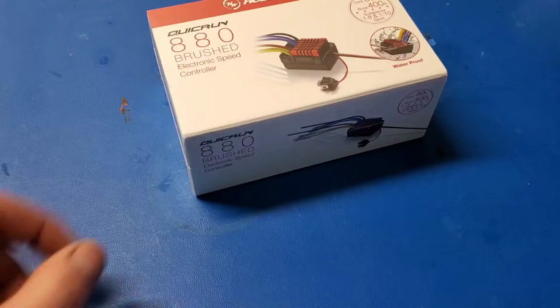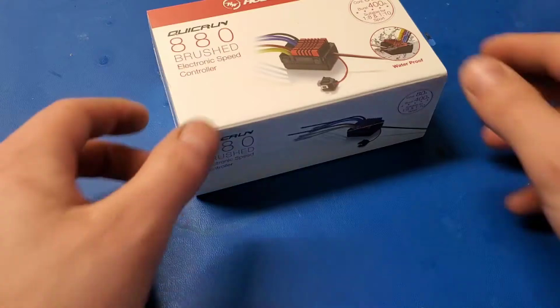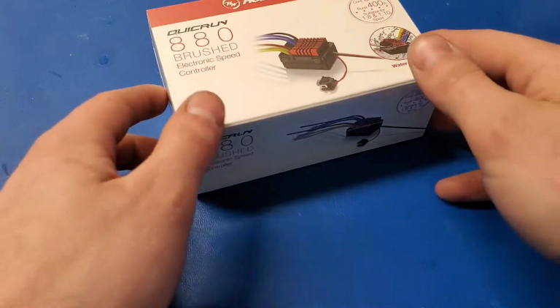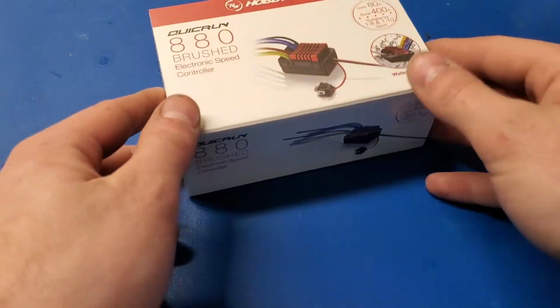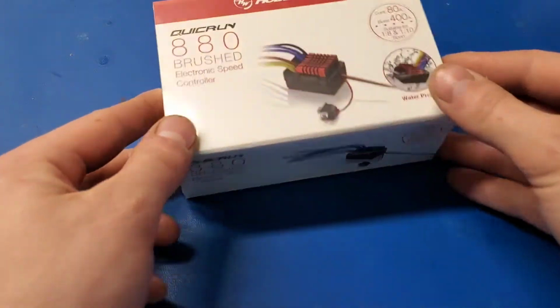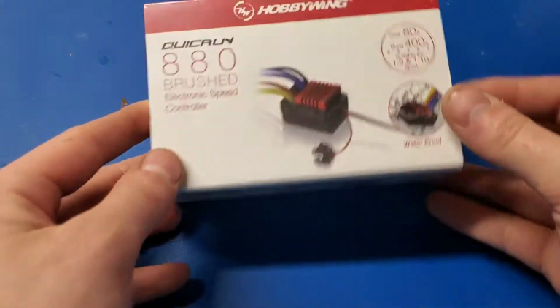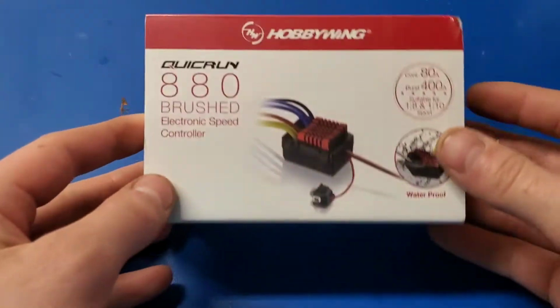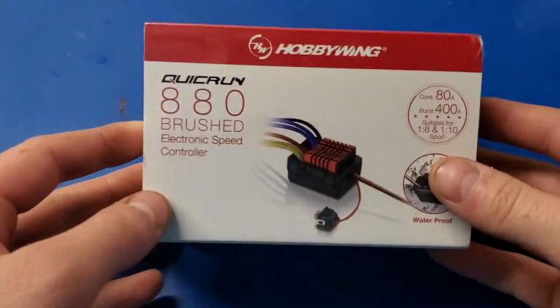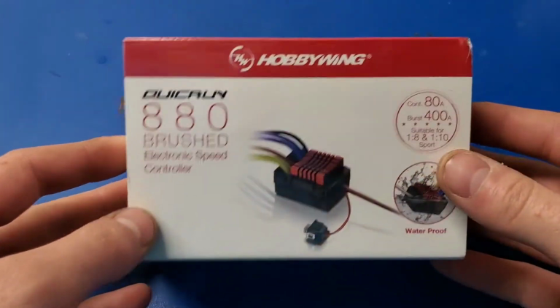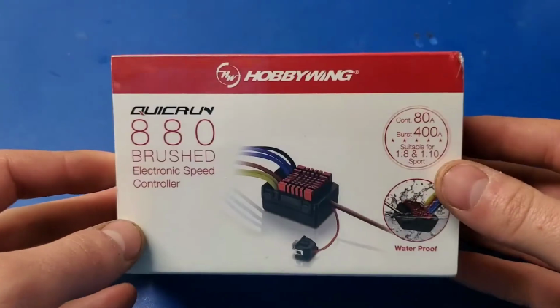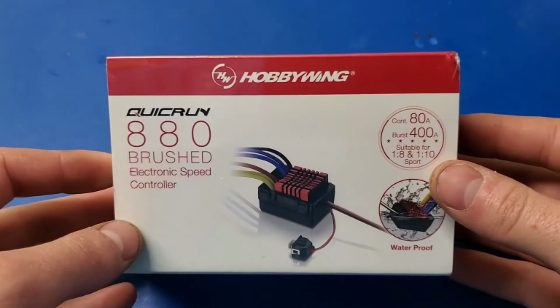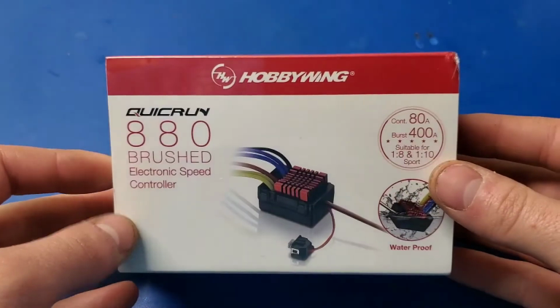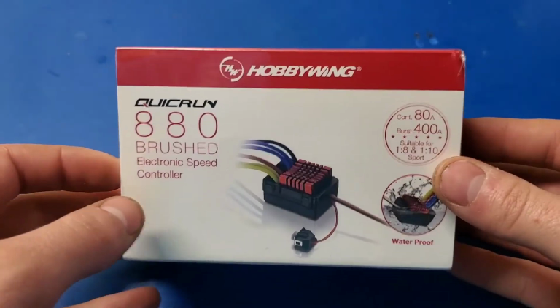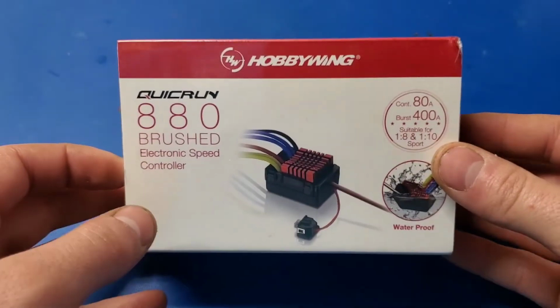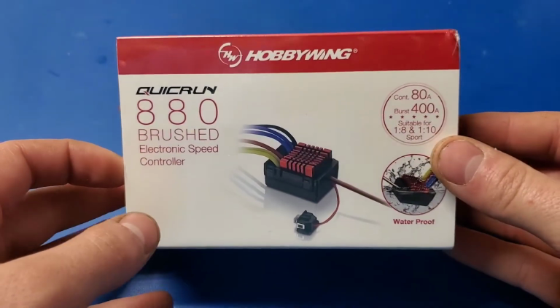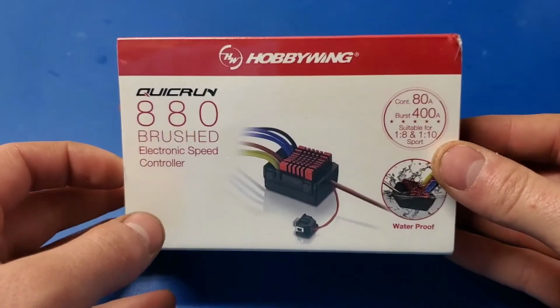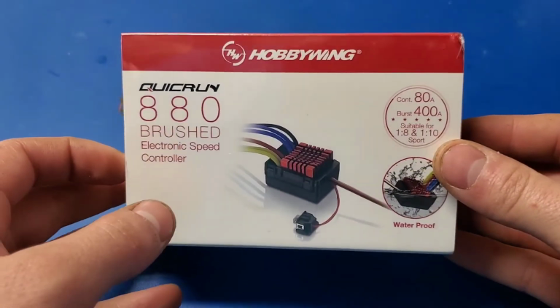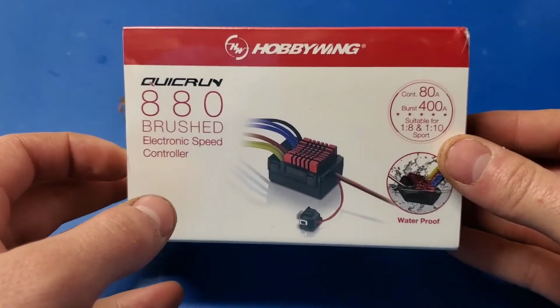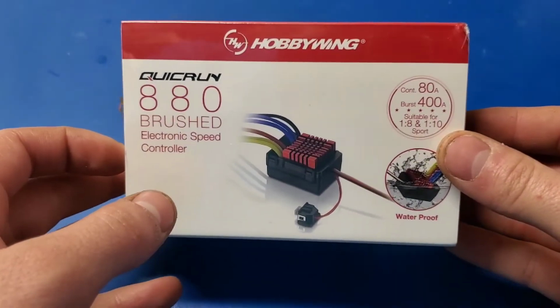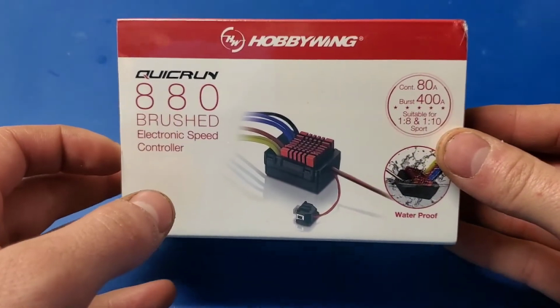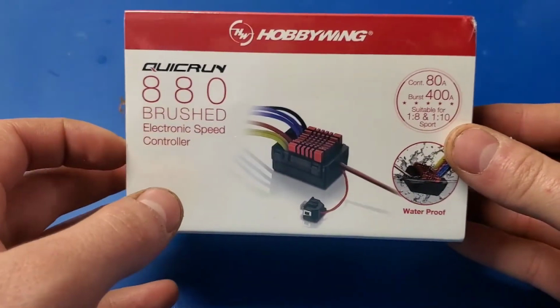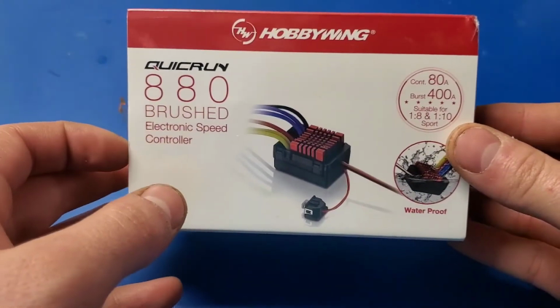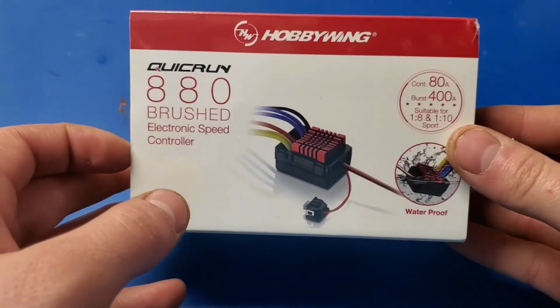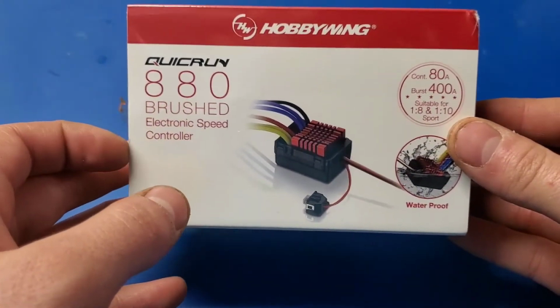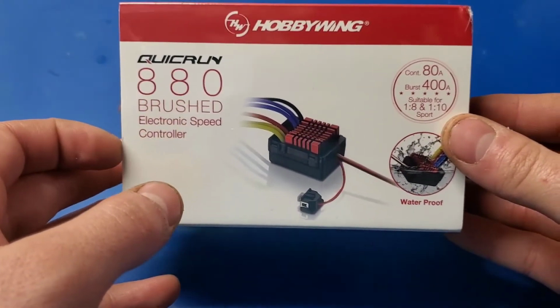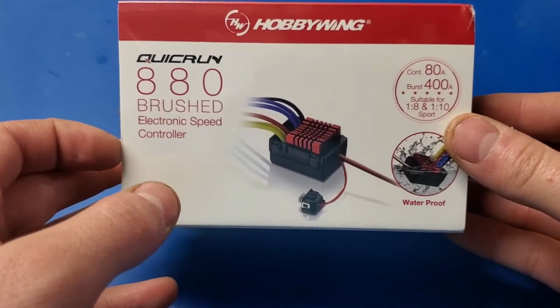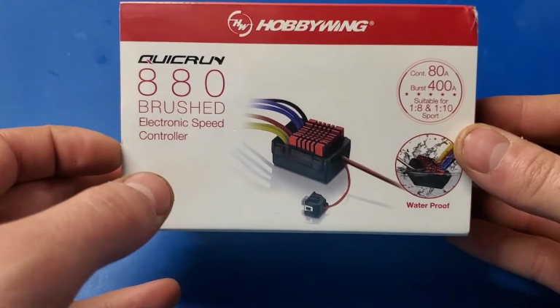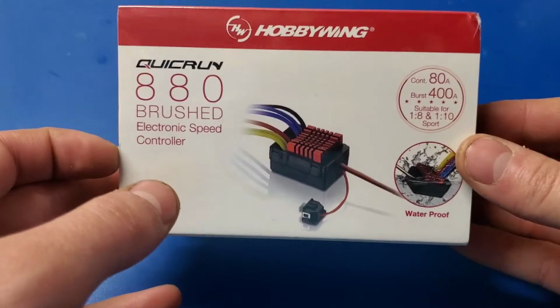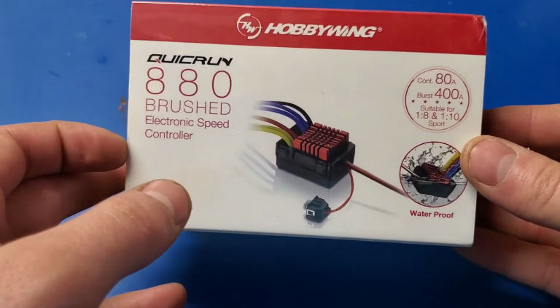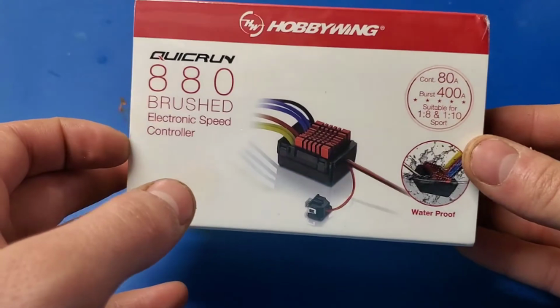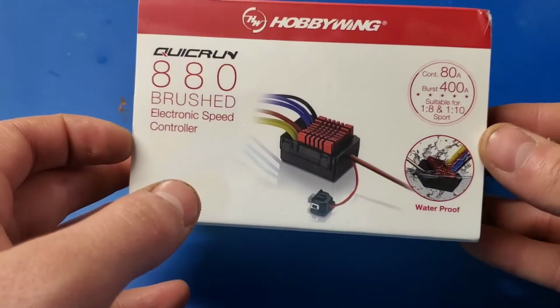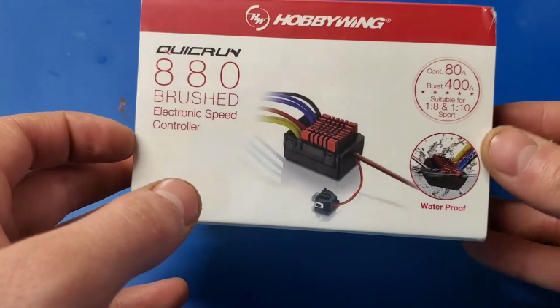Hello and welcome. Today we're going to be unboxing the Hobbywing Quick Run 880 brushed ESC.